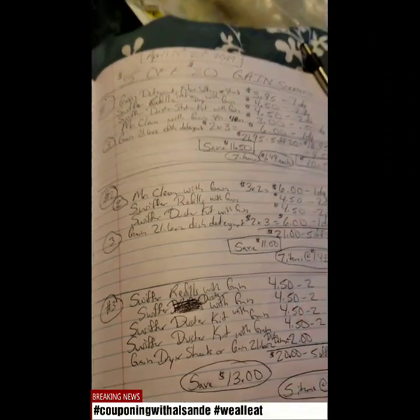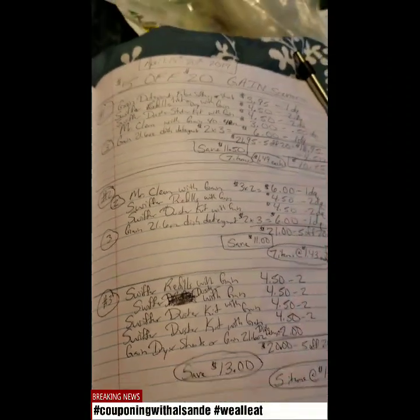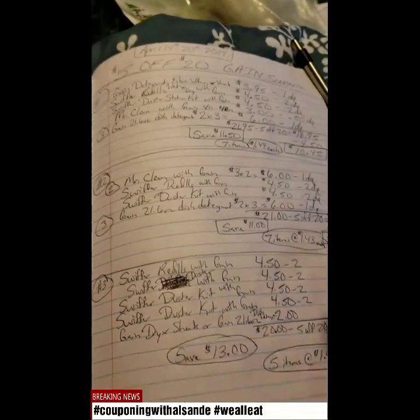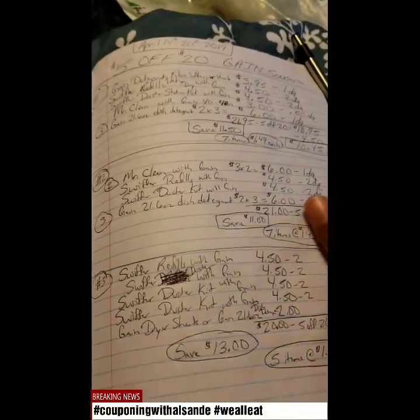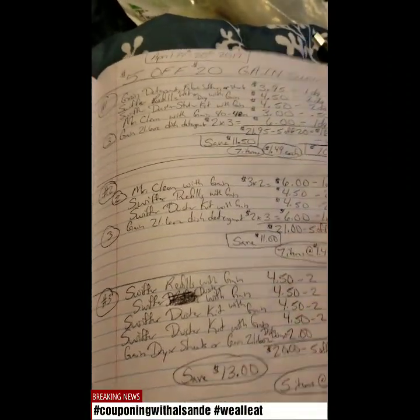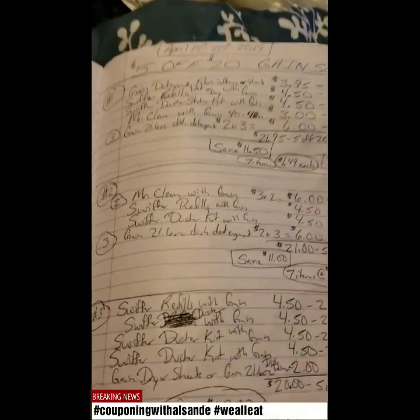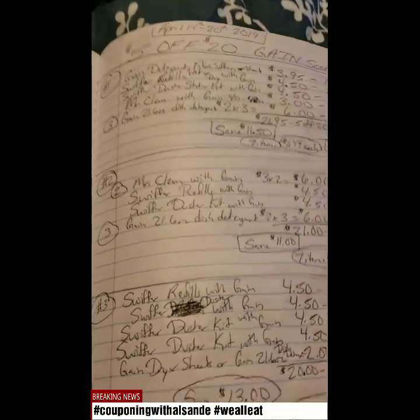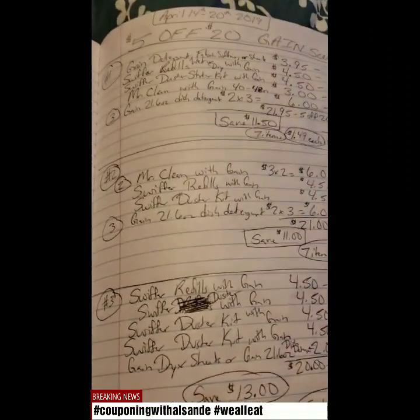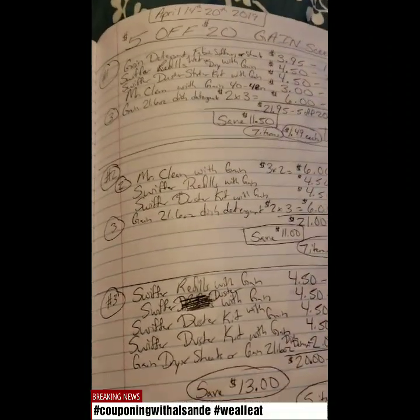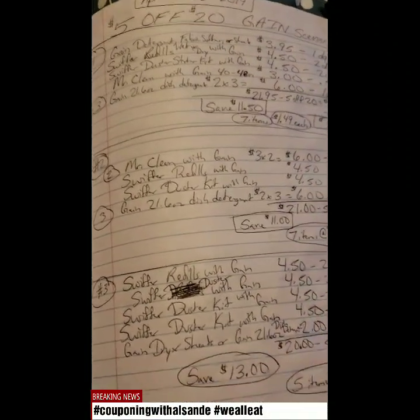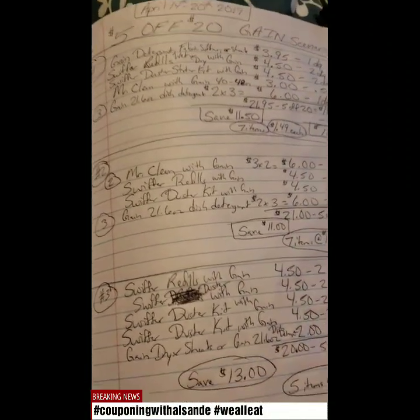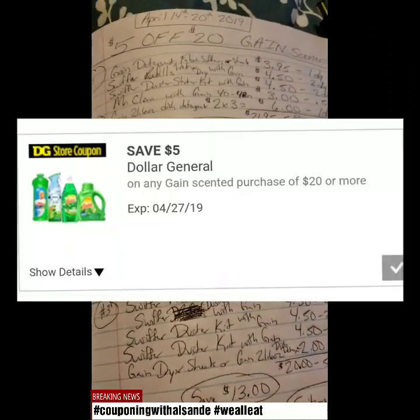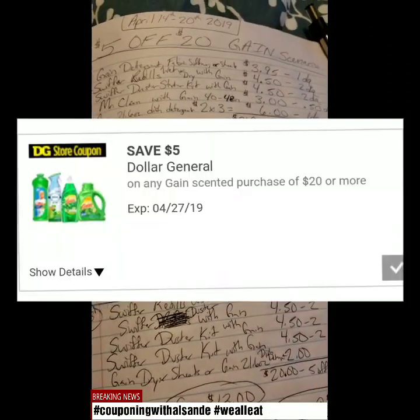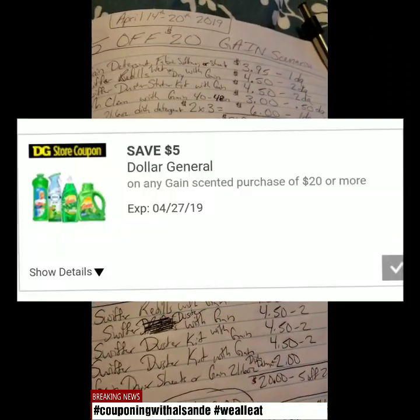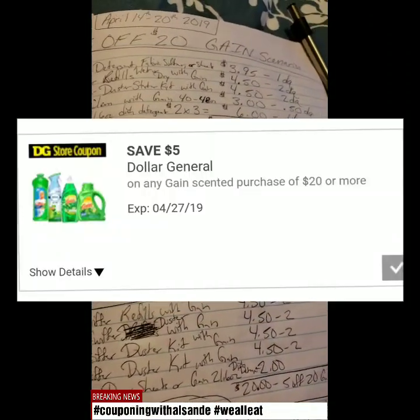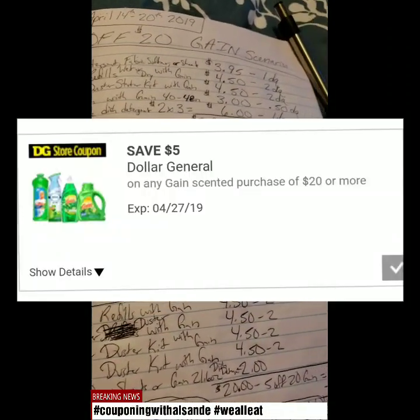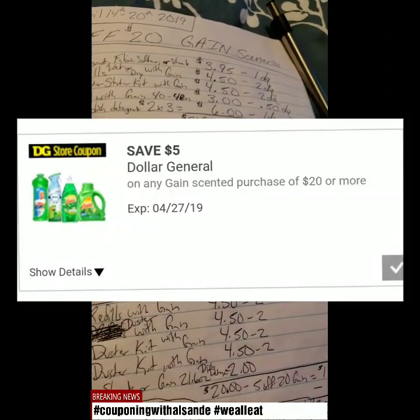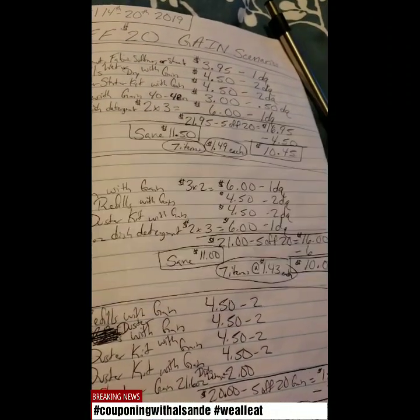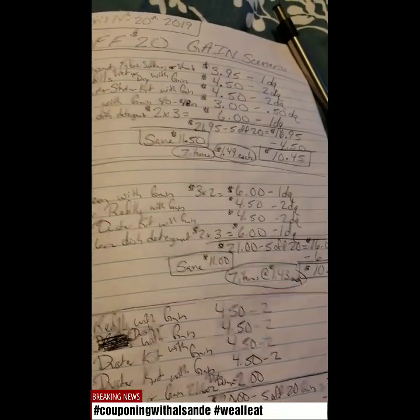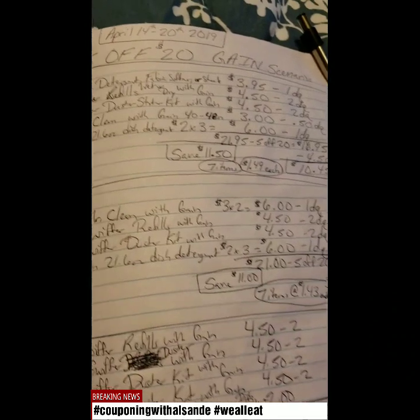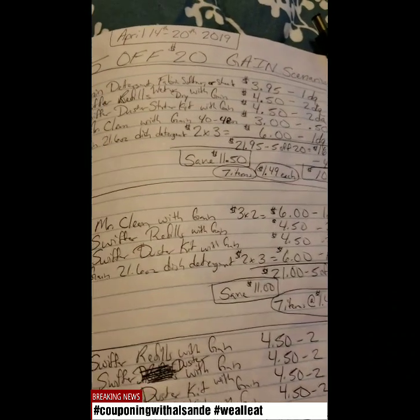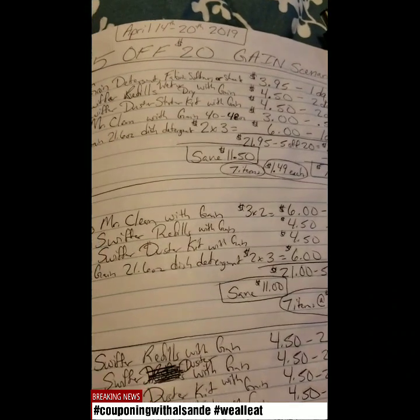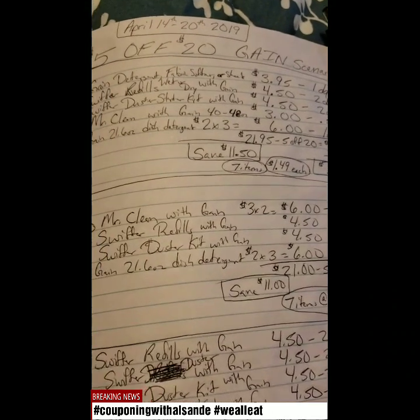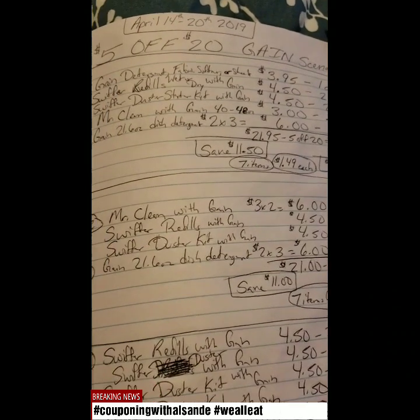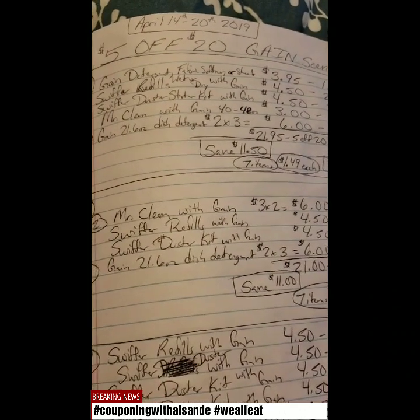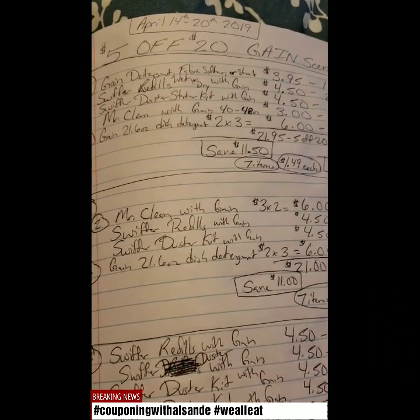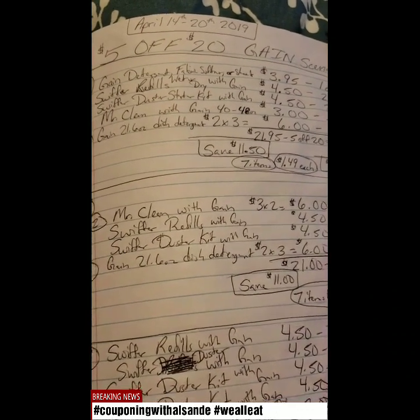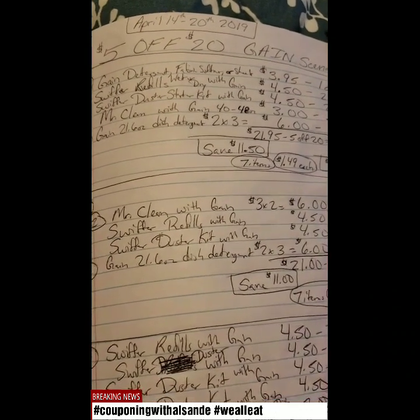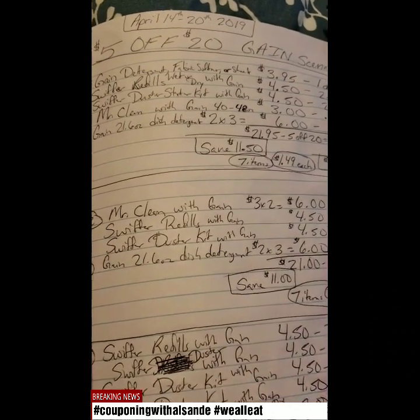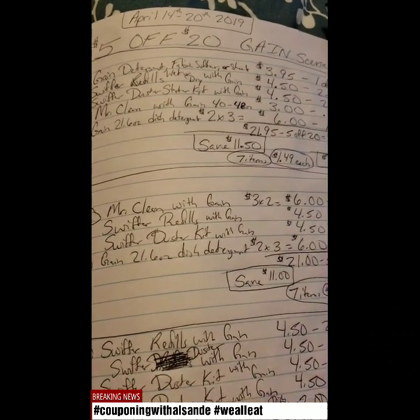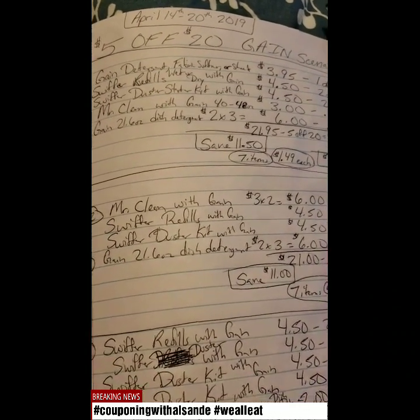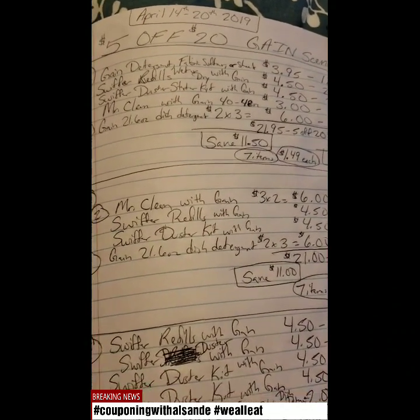Welcome back. It's Couponing with El Sunday. I have some $5 off $20 Gain scenarios for this week of April 14th through the 20th.